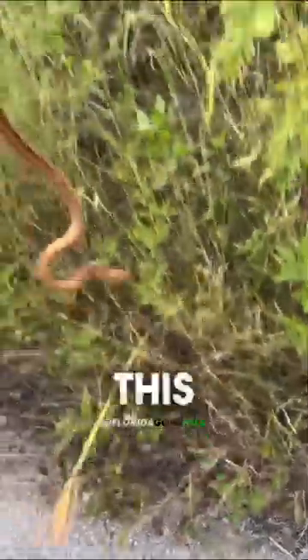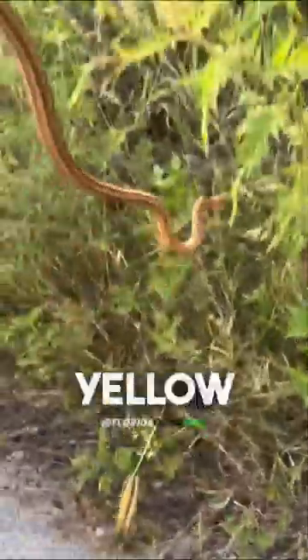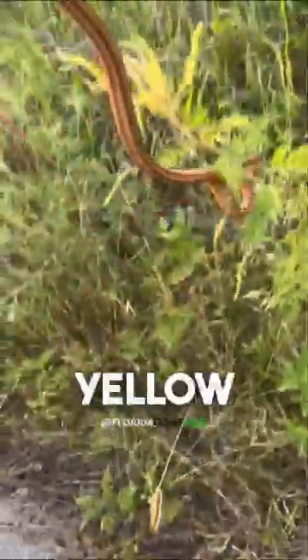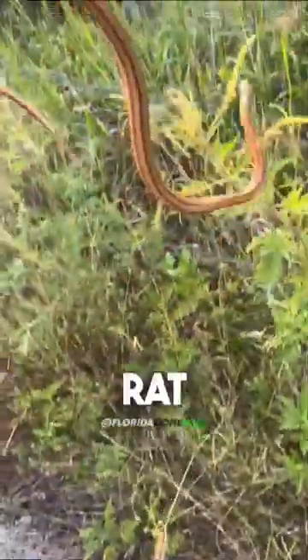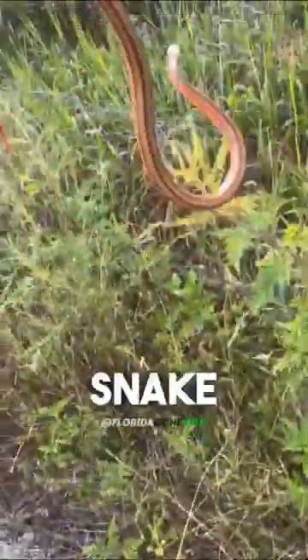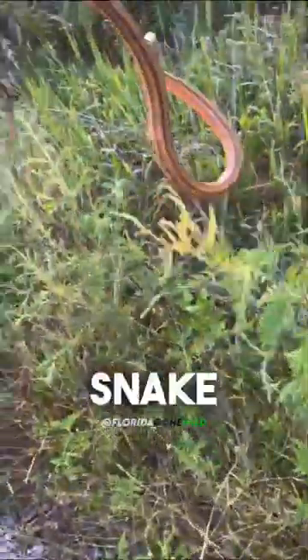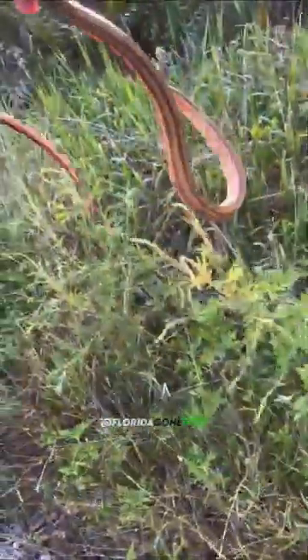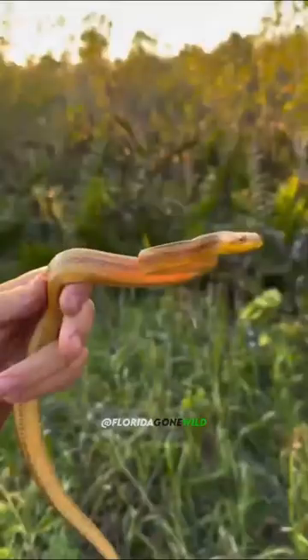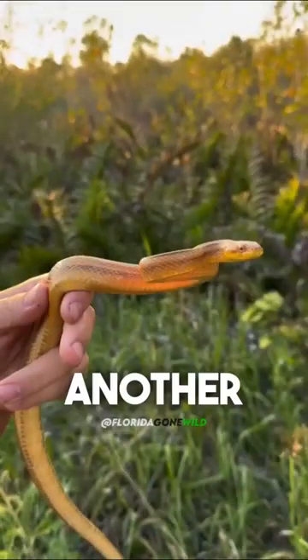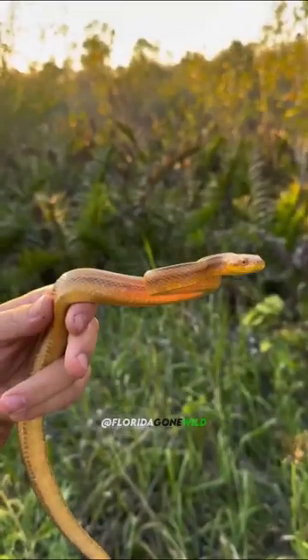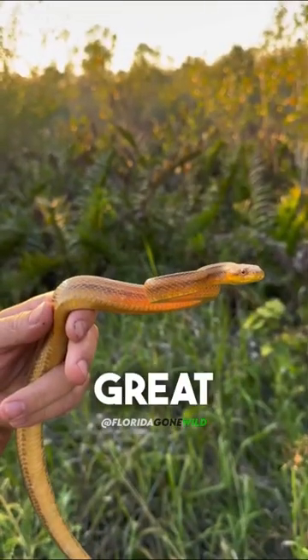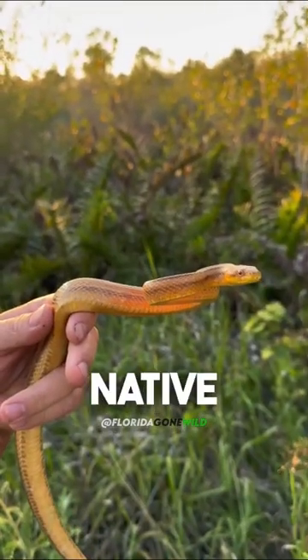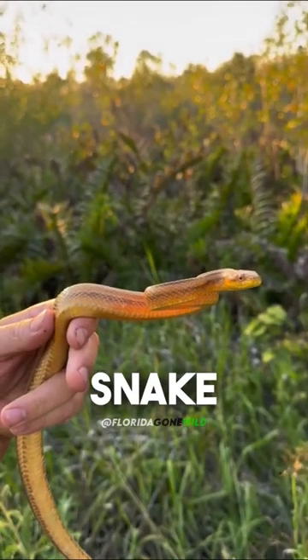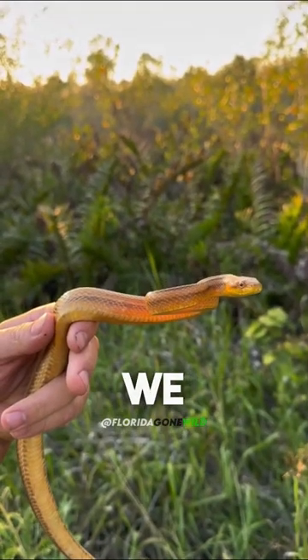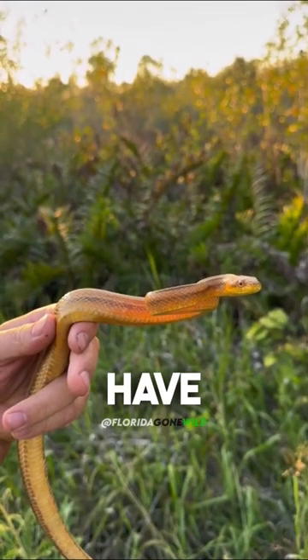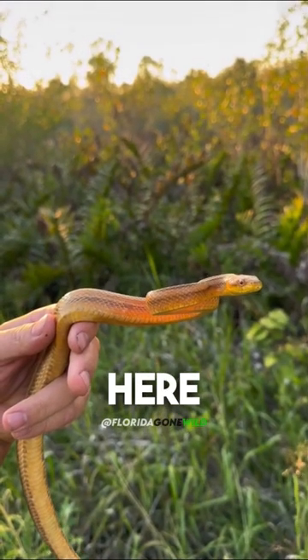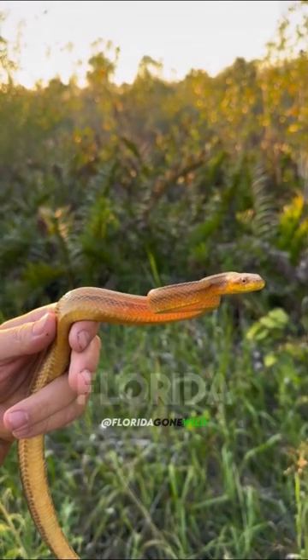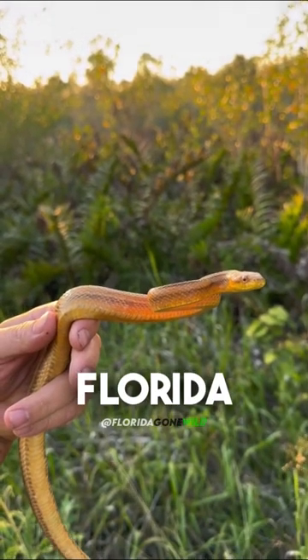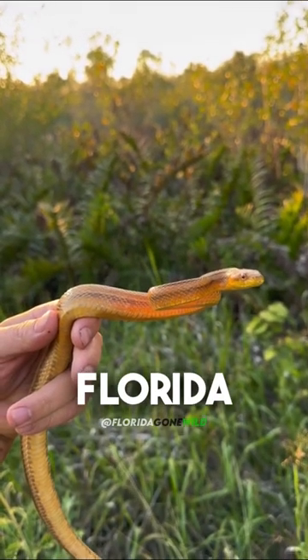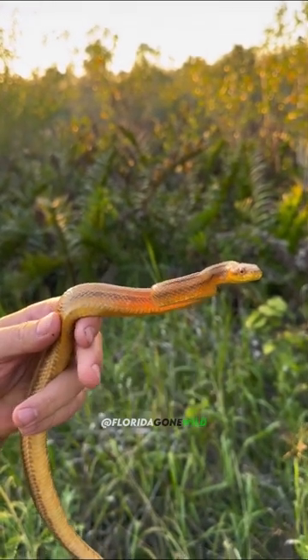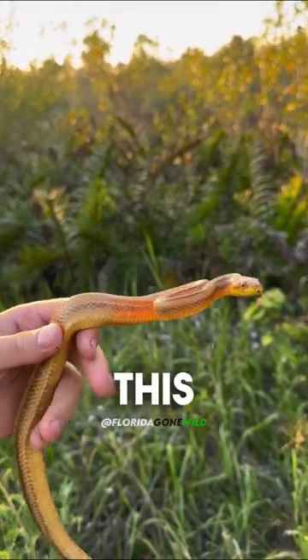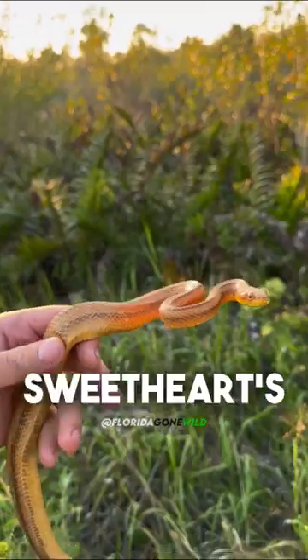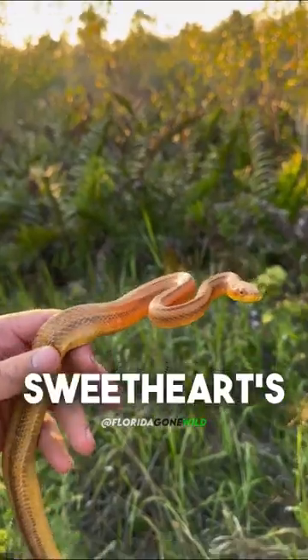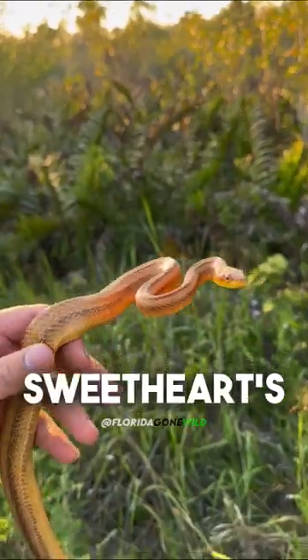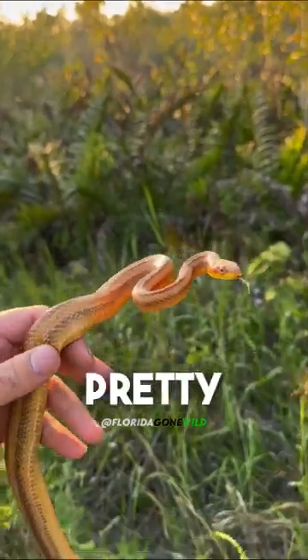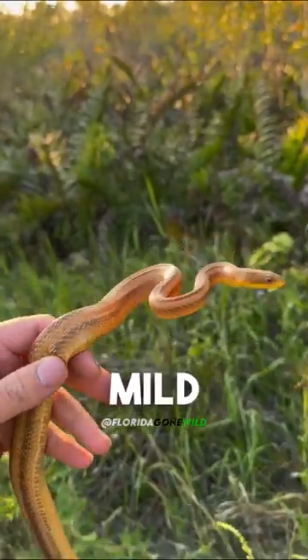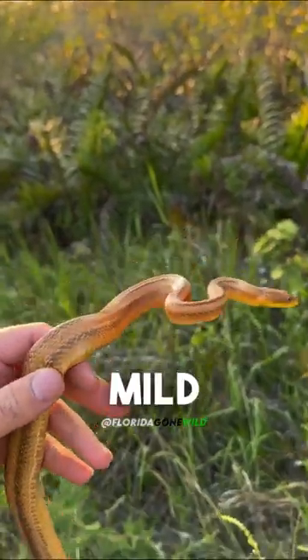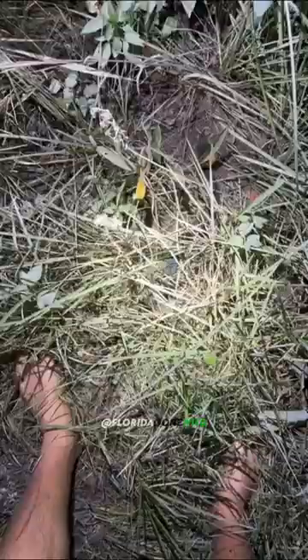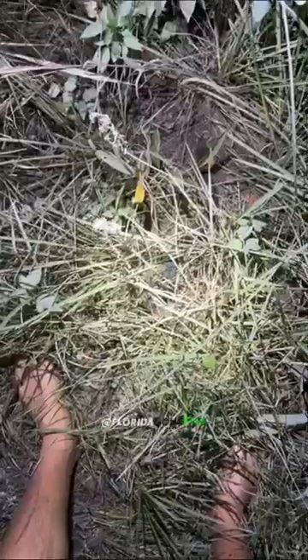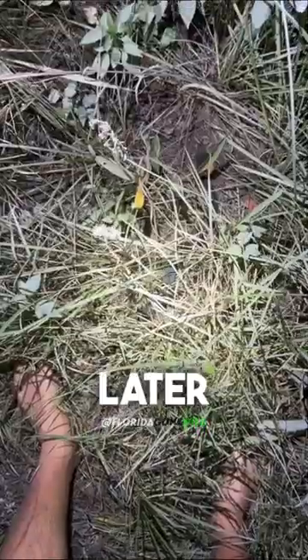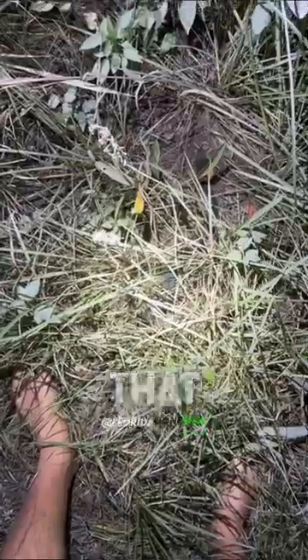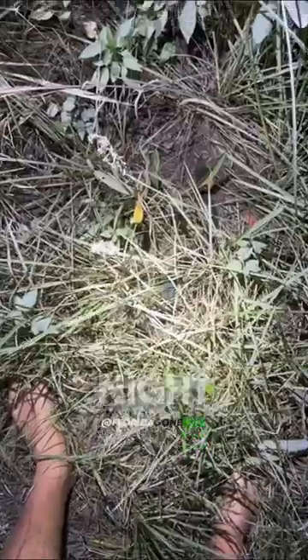Check out this yellow rat snake — another great native snake we have here in Florida. This sweetheart's pretty mild.